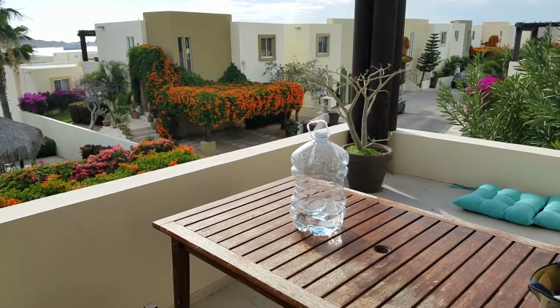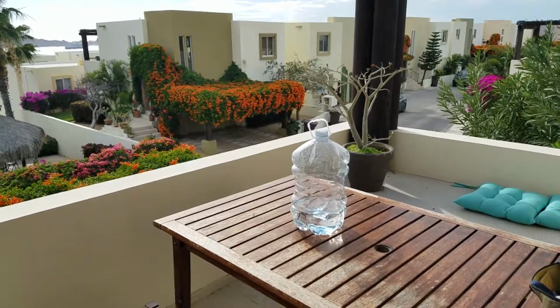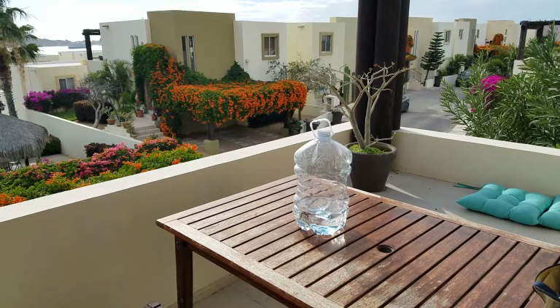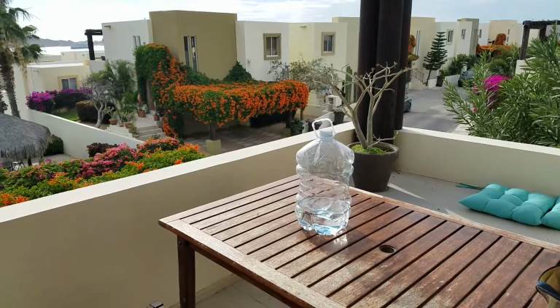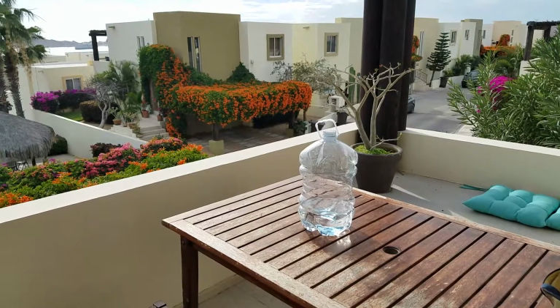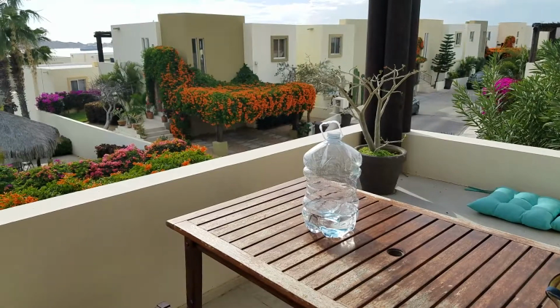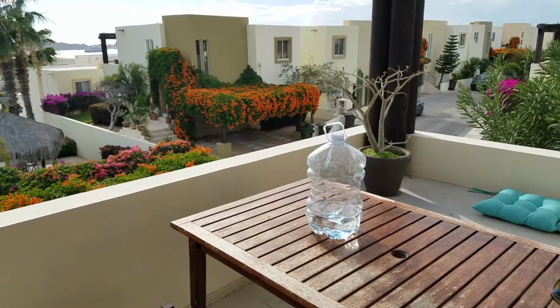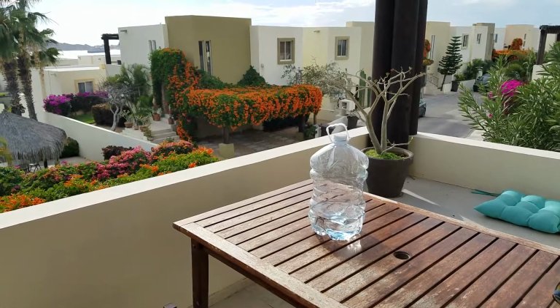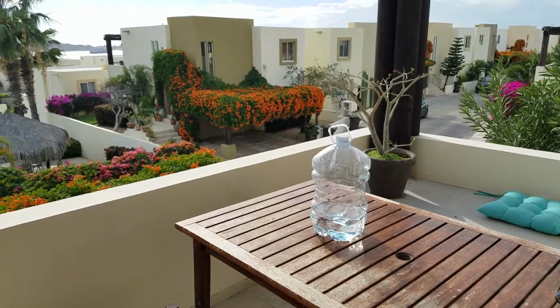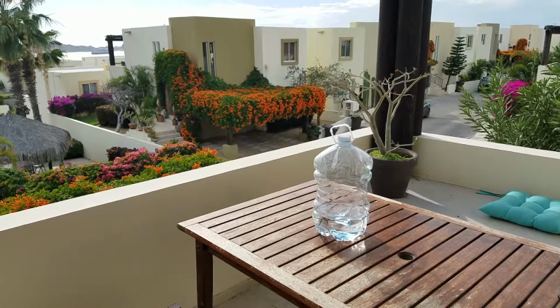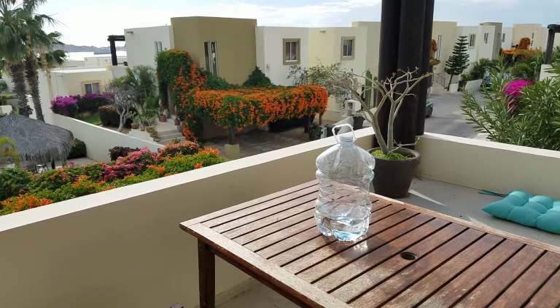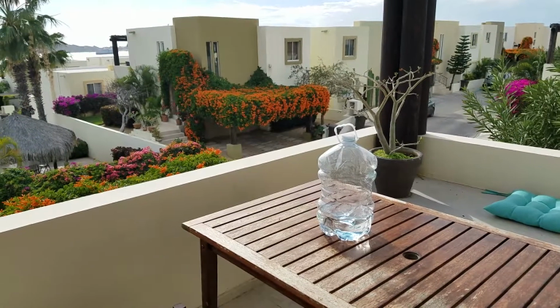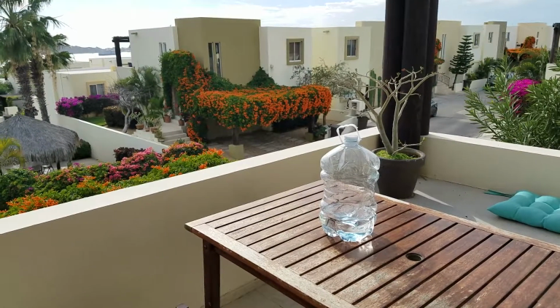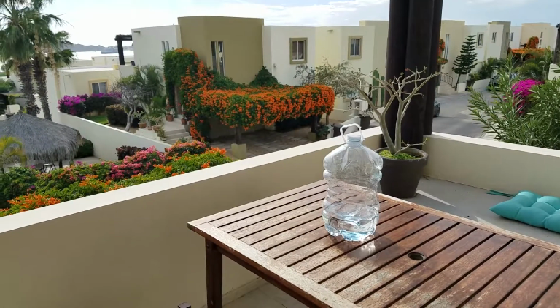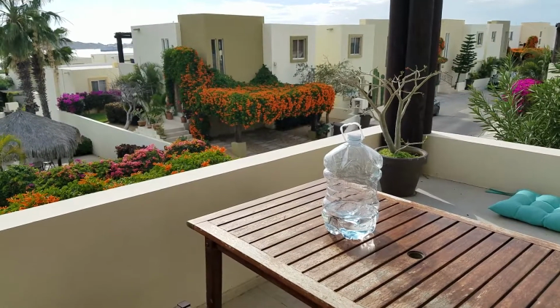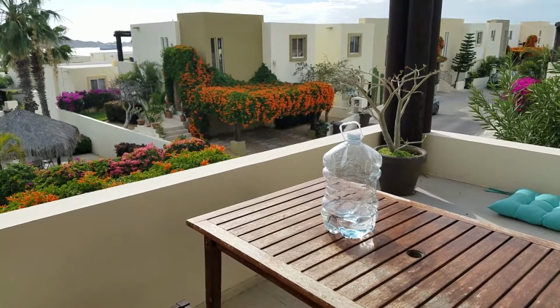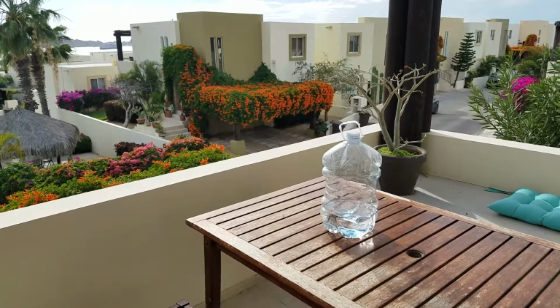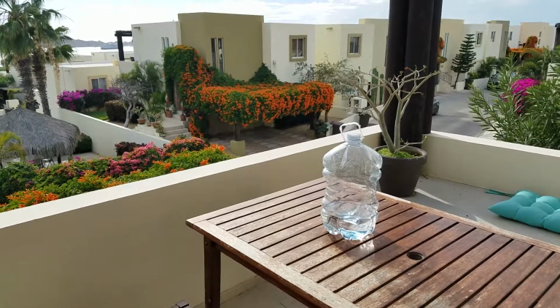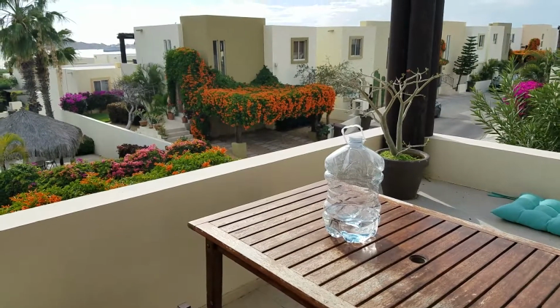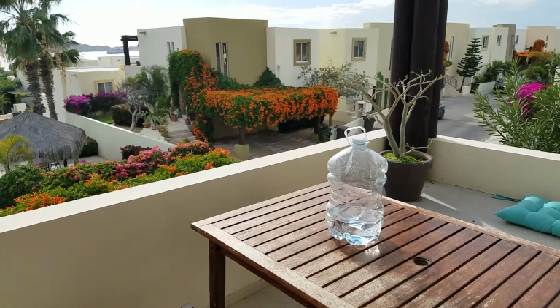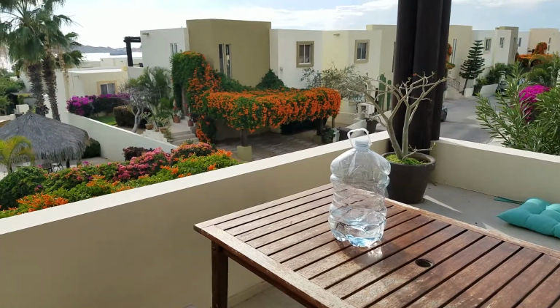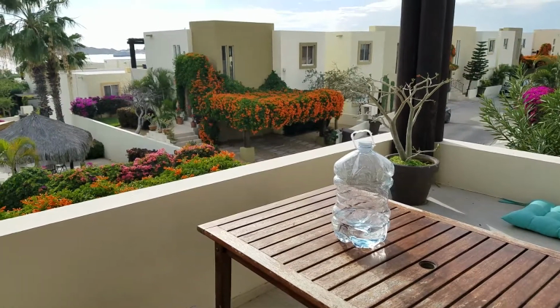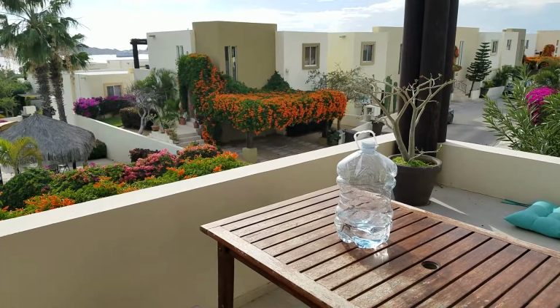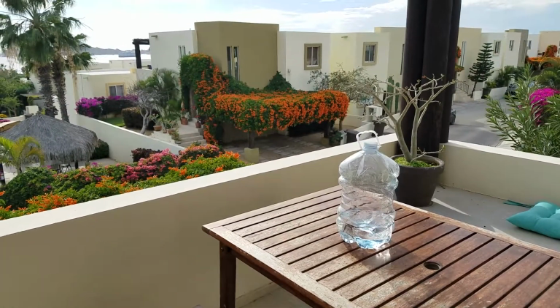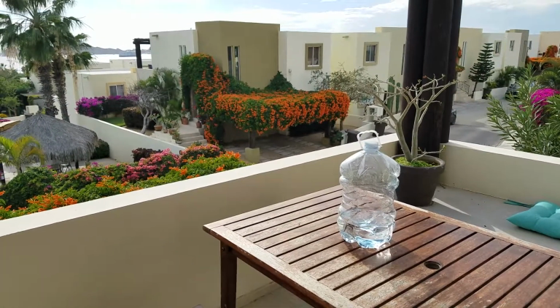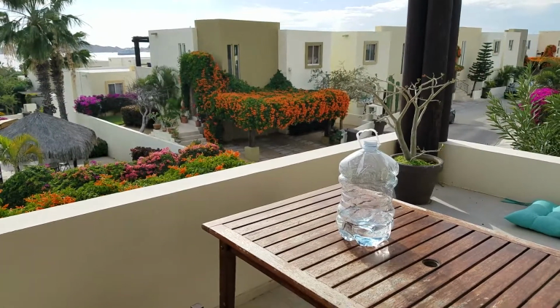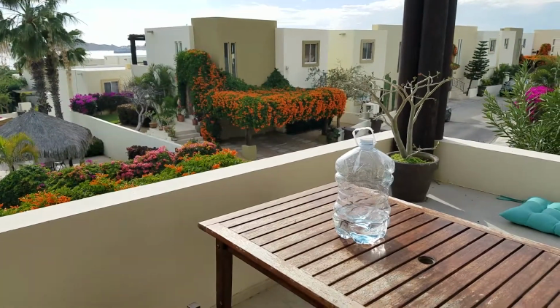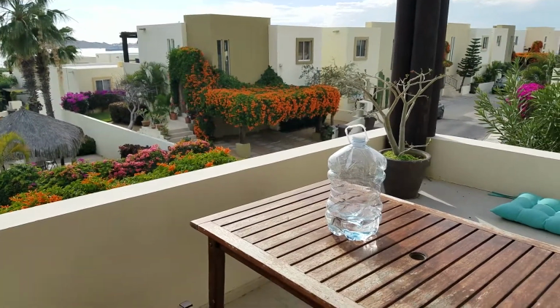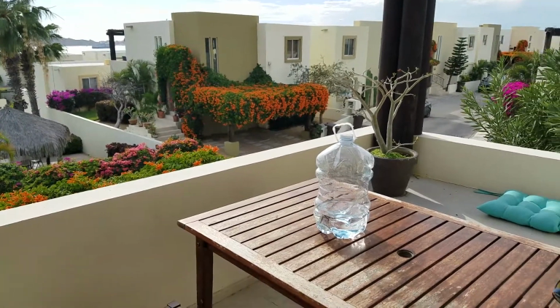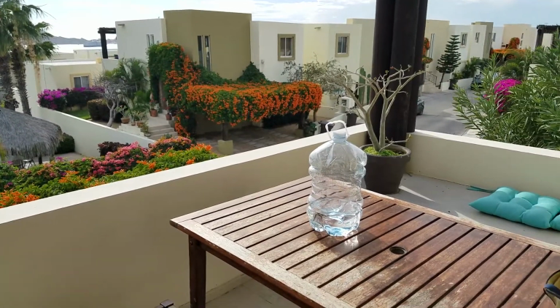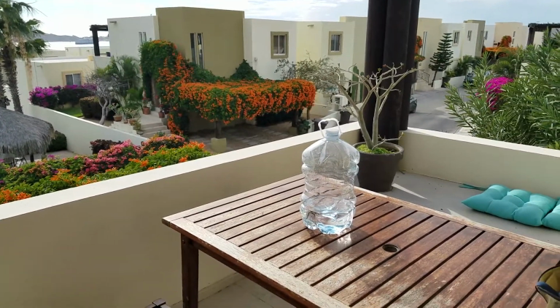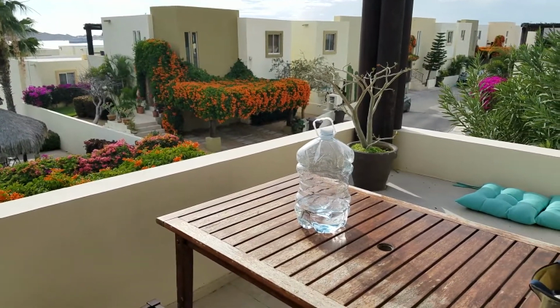If it's a cloudy day or cloudy days, two full days in the sun will do the trick.